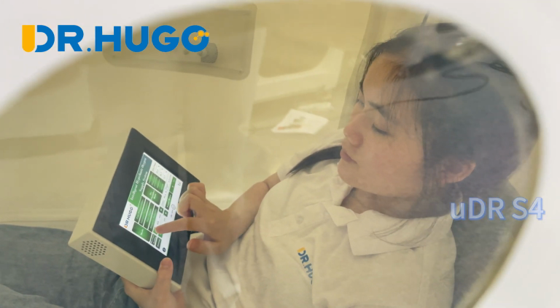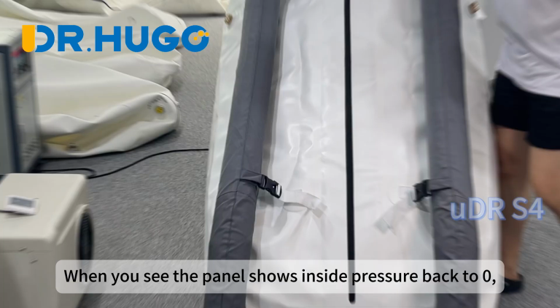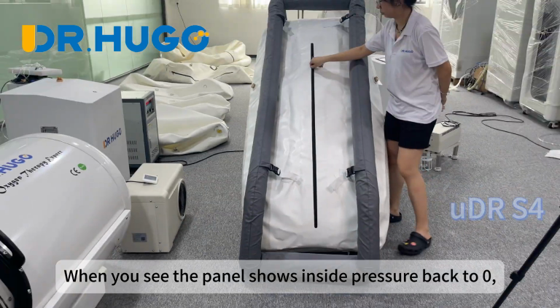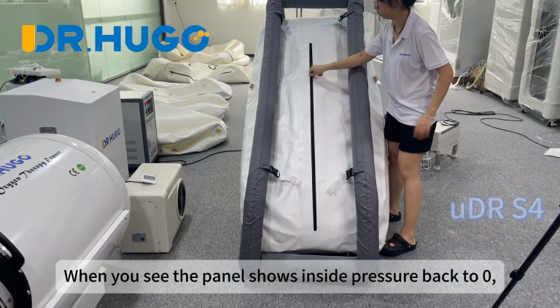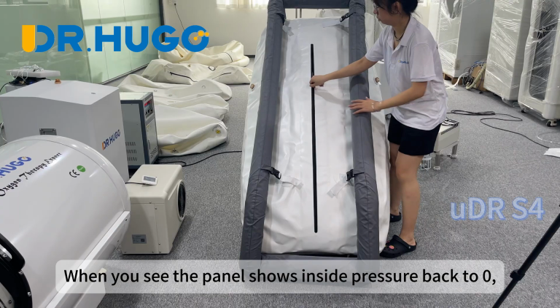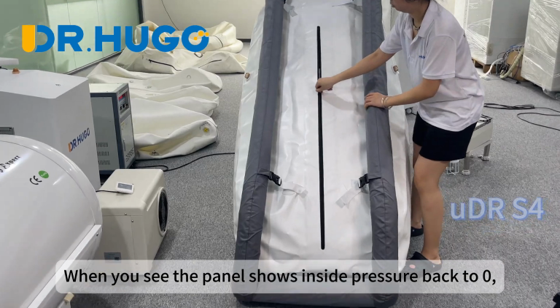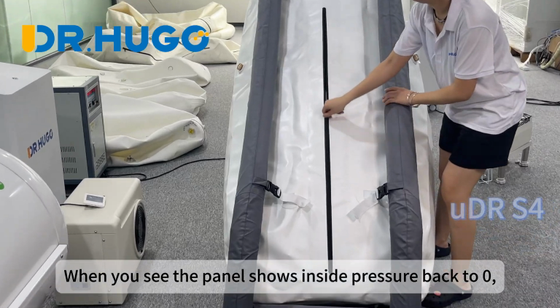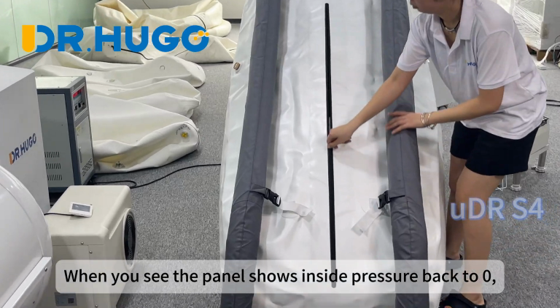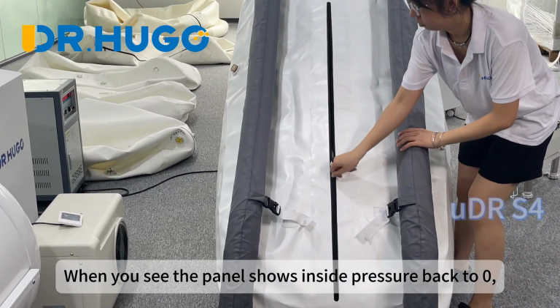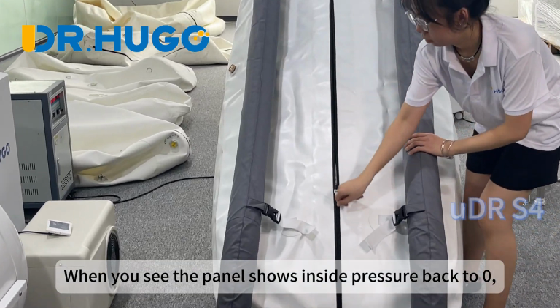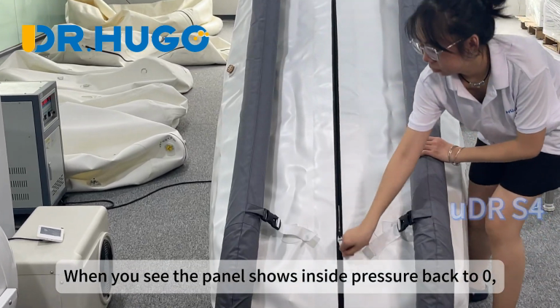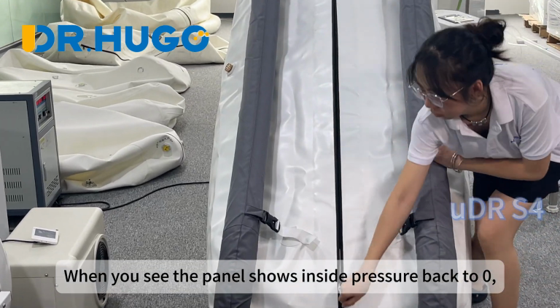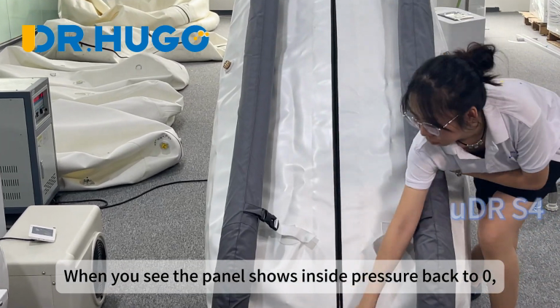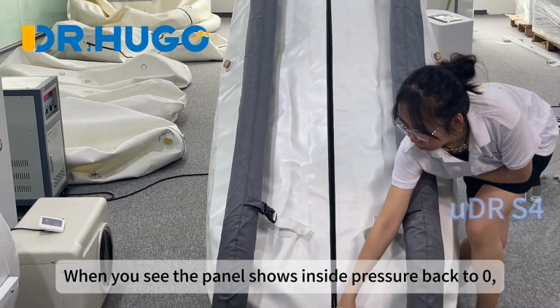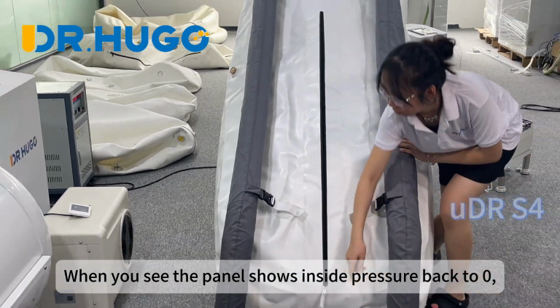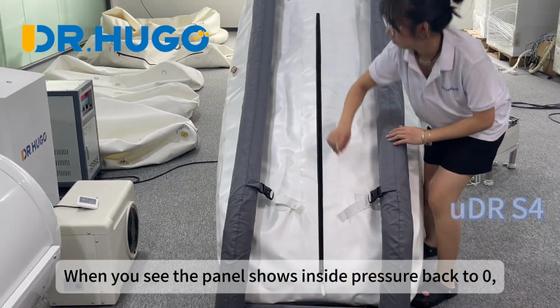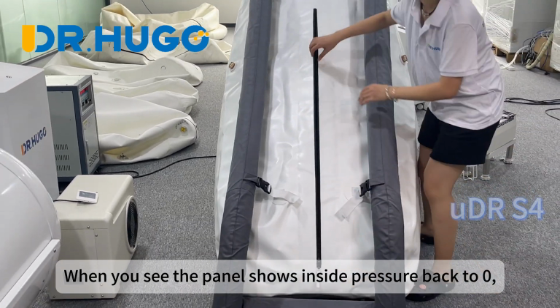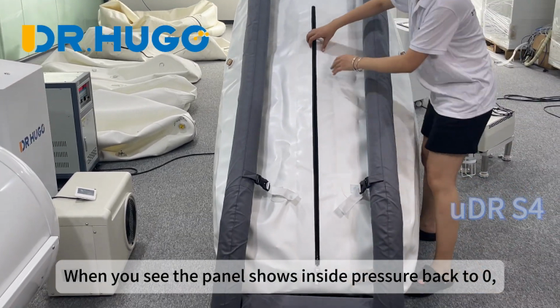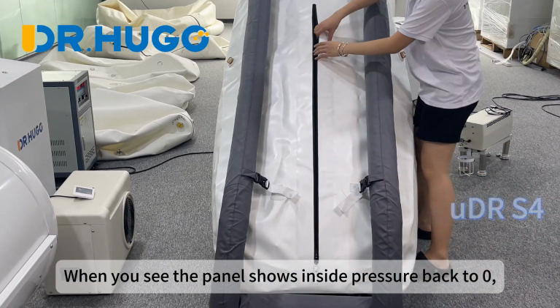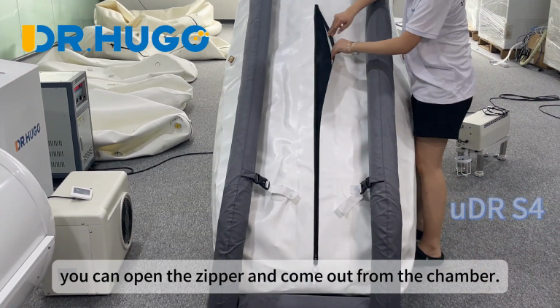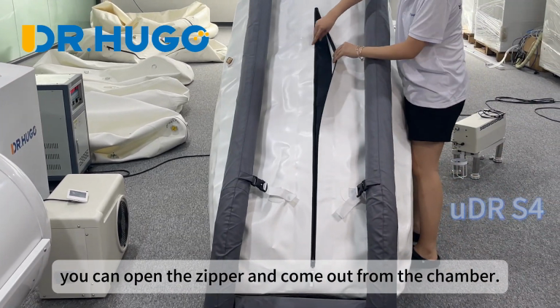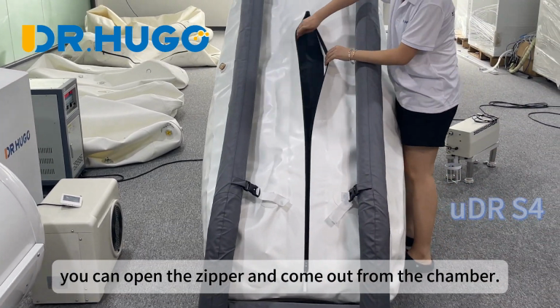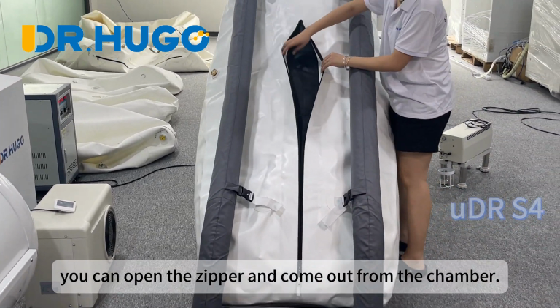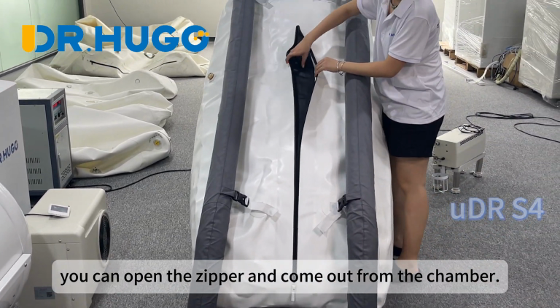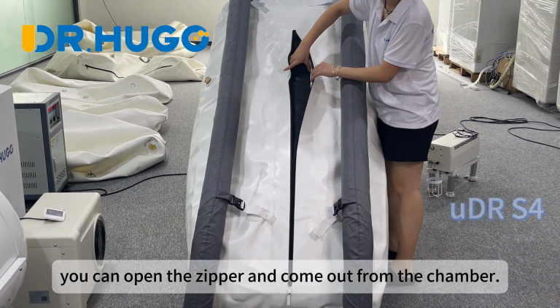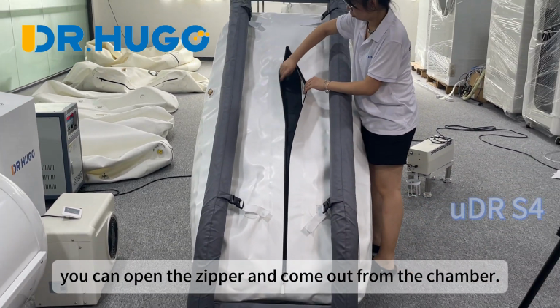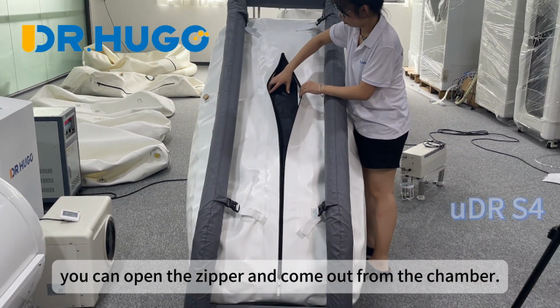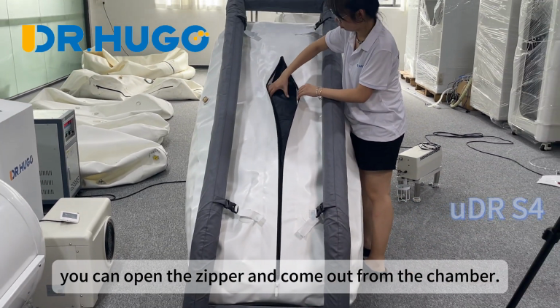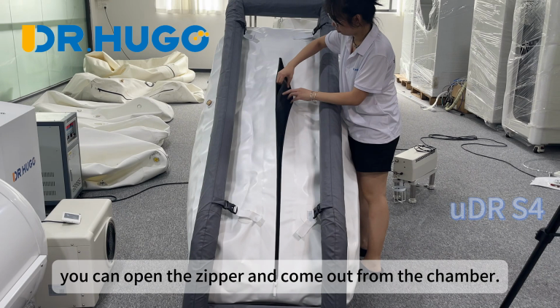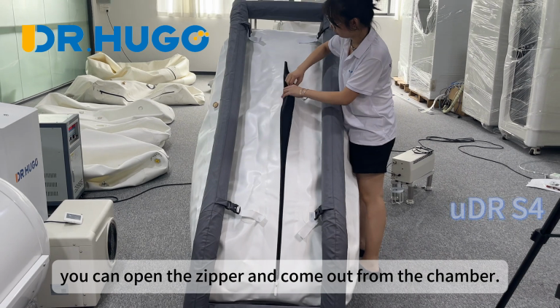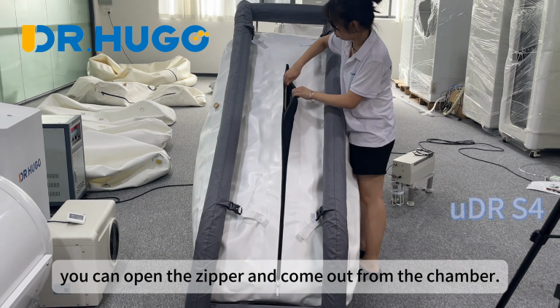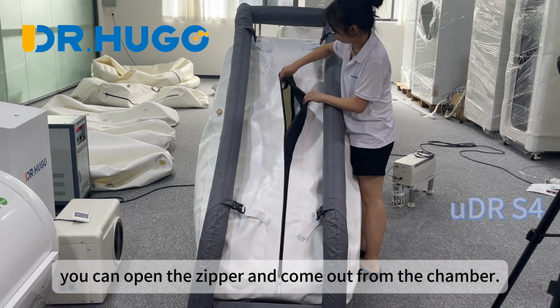When you see the panel shows the inside pressure back to zero, you can open the zipper and come out from the chamber.